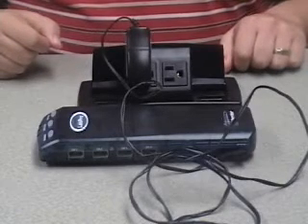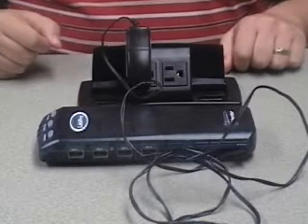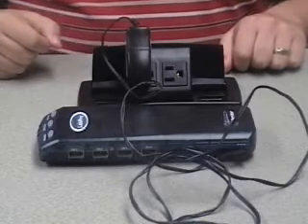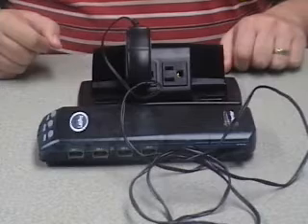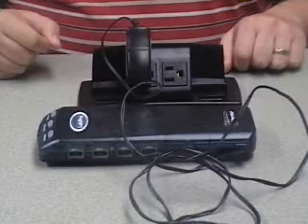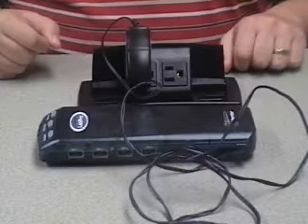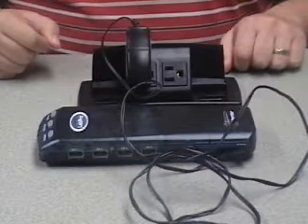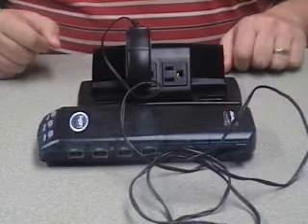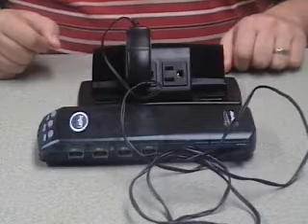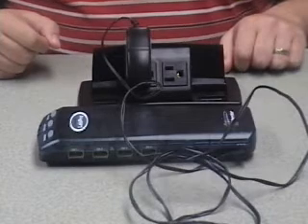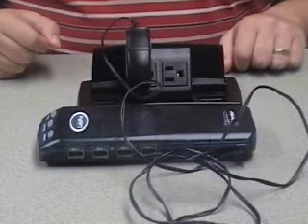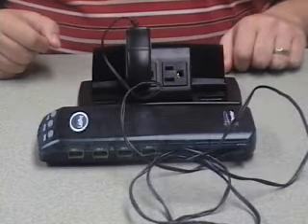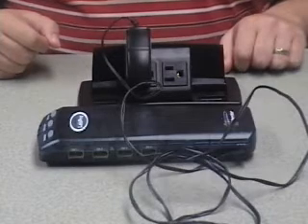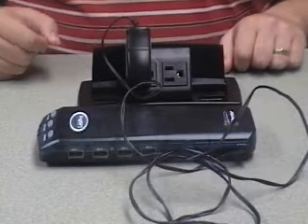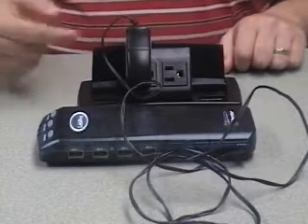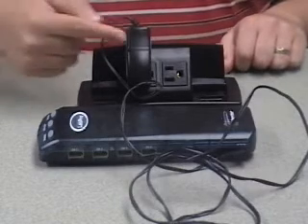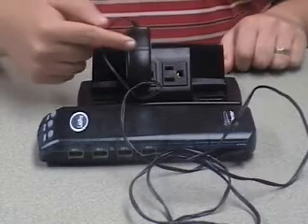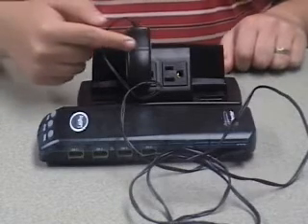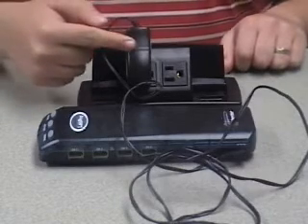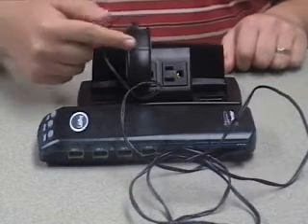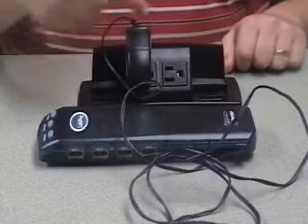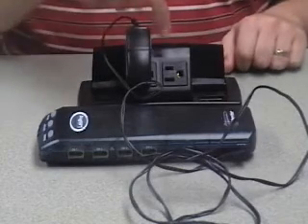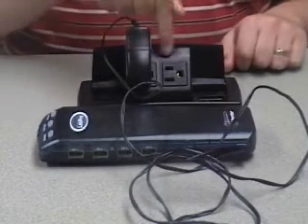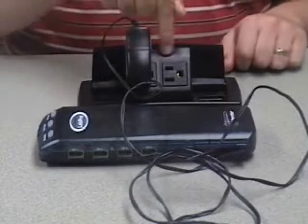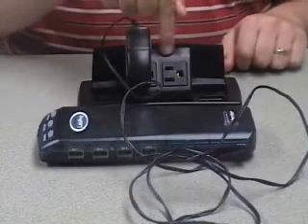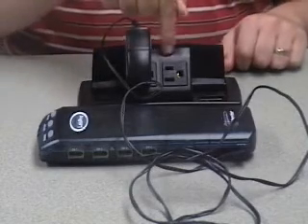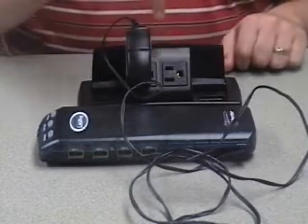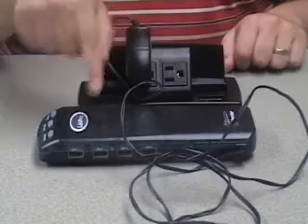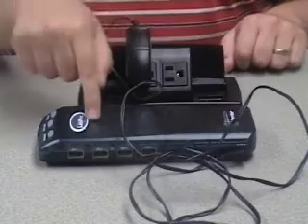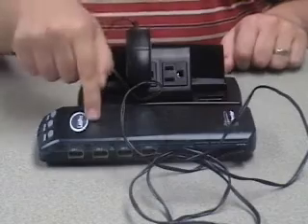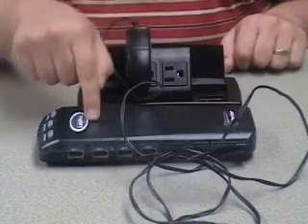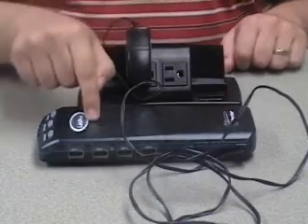If you did not hear a chime, it could mean that you have a bad plug, a bad receptacle, or a bad LabPro.